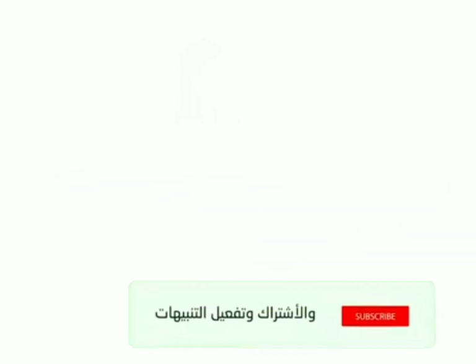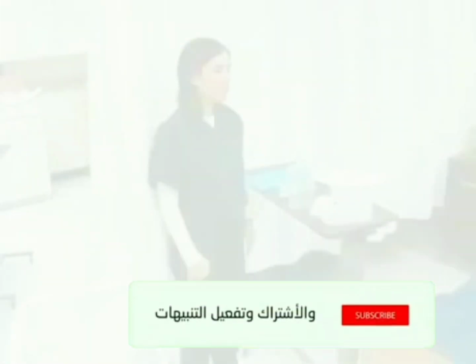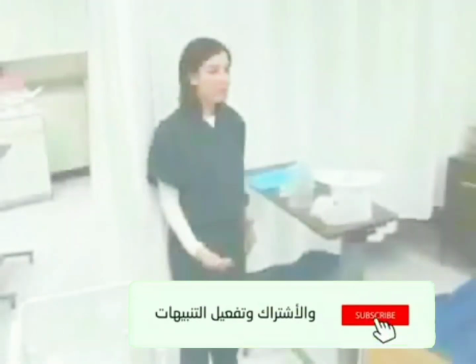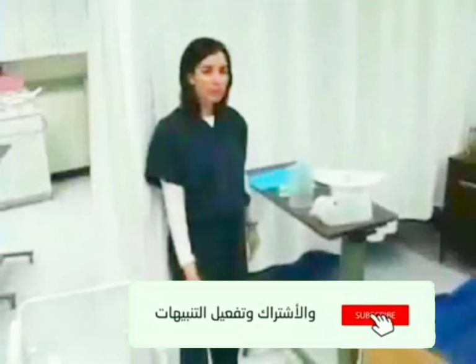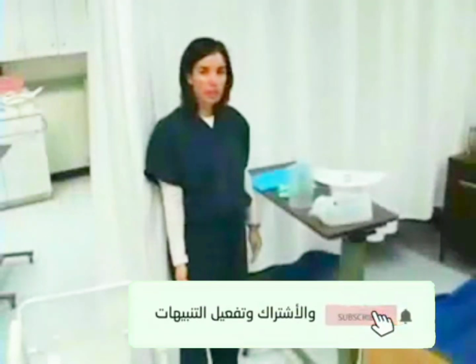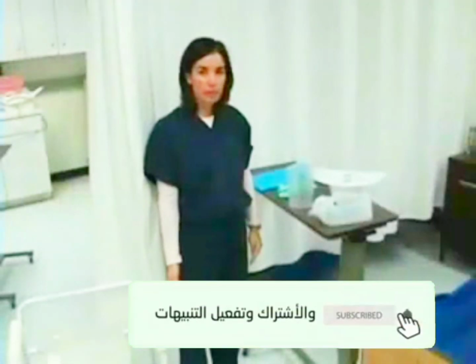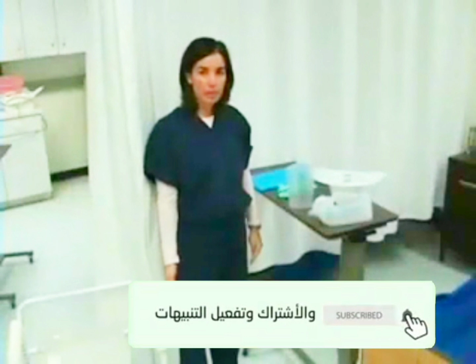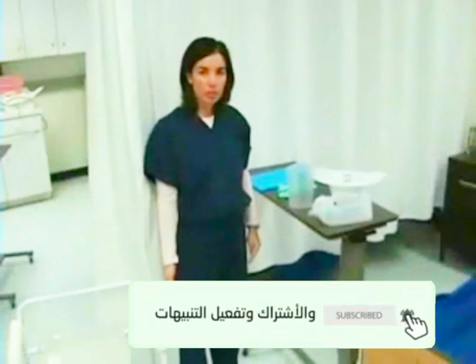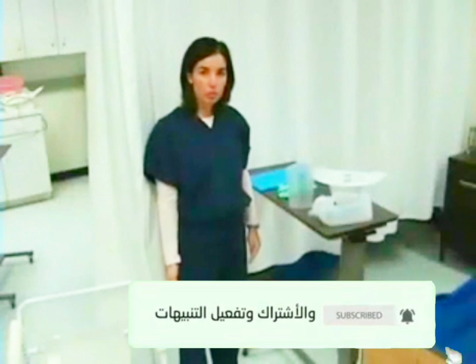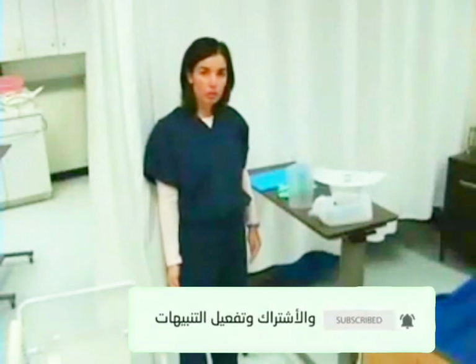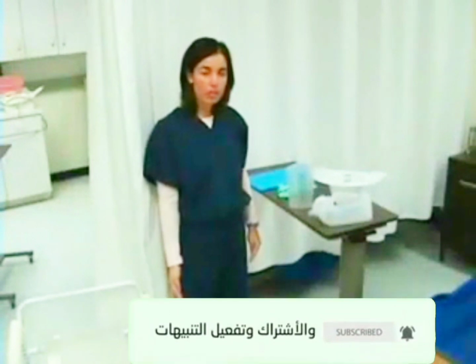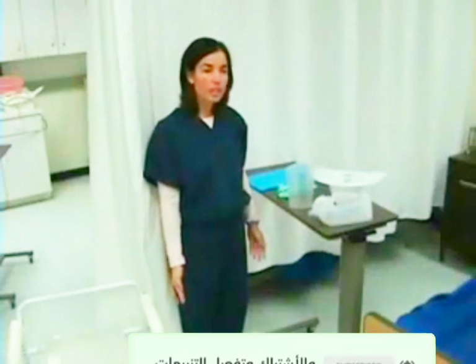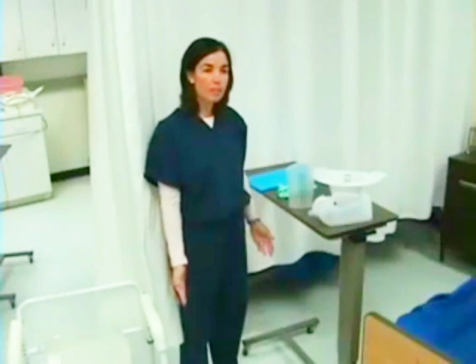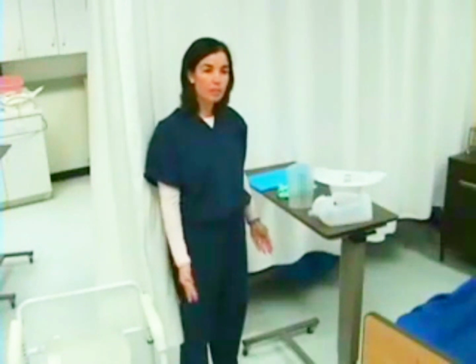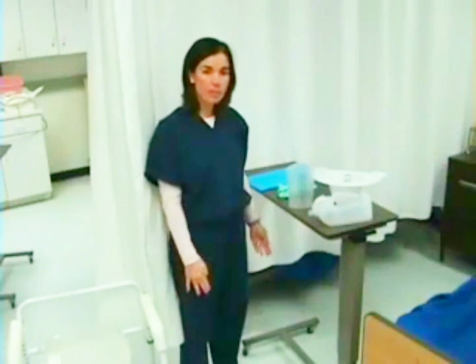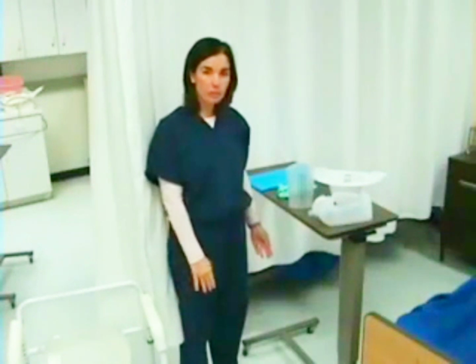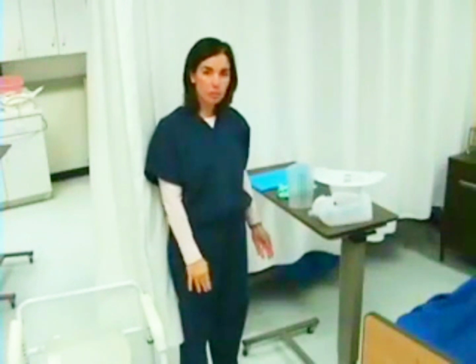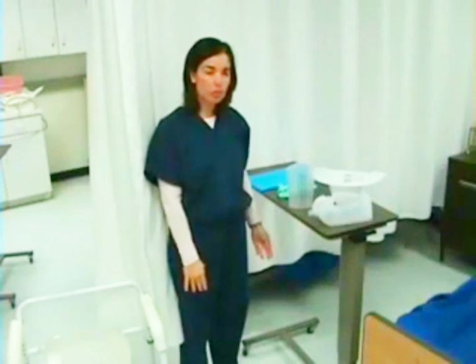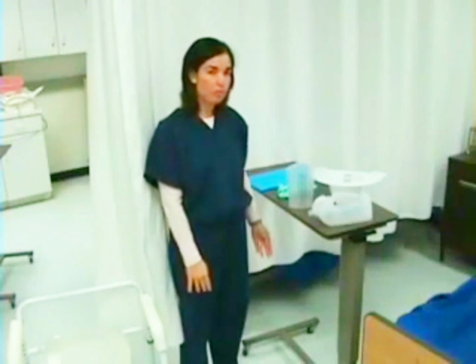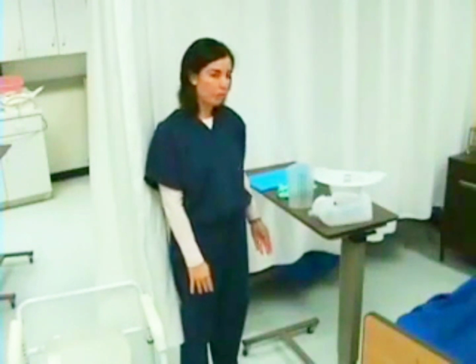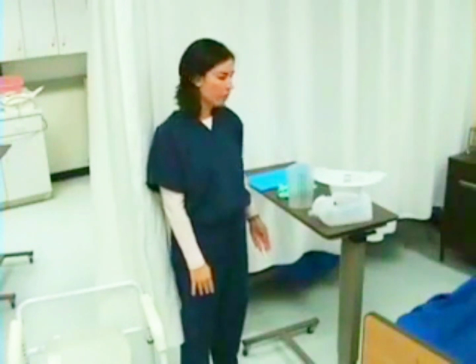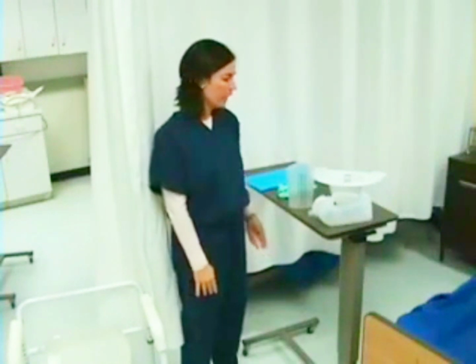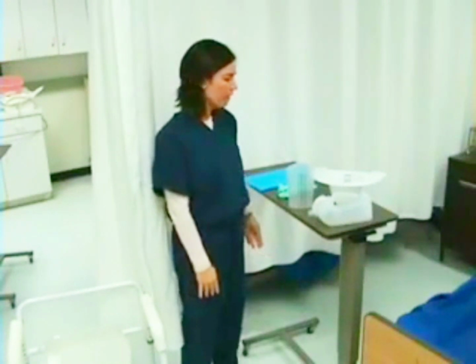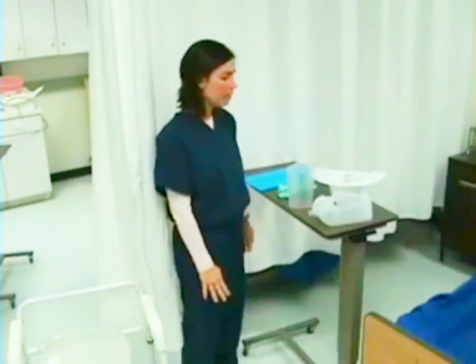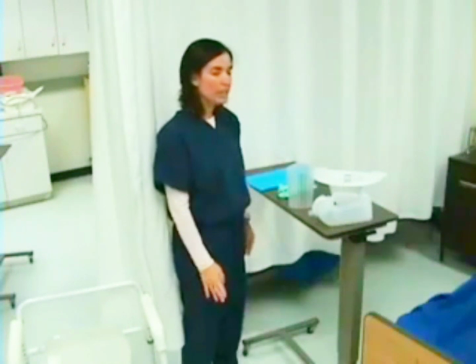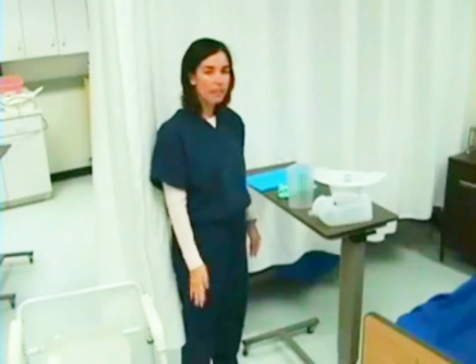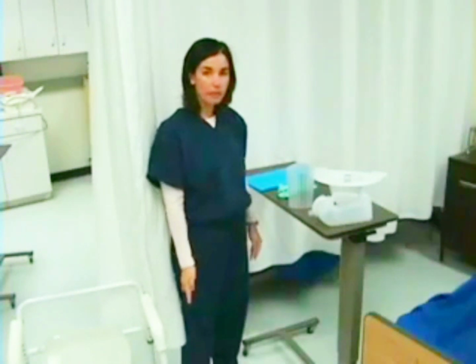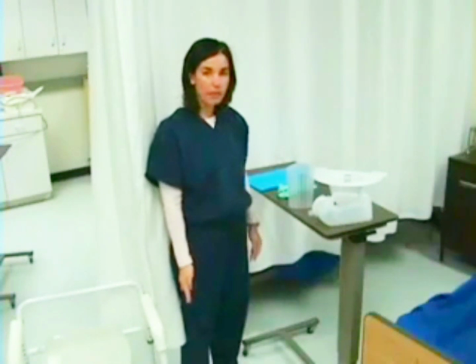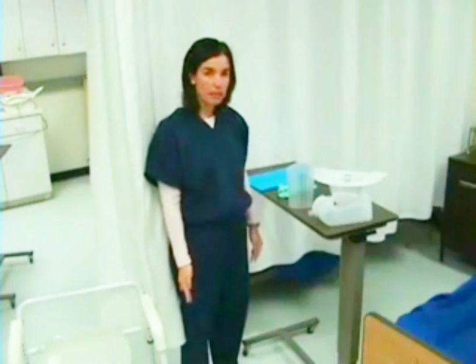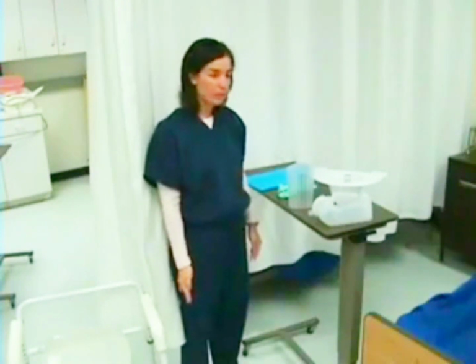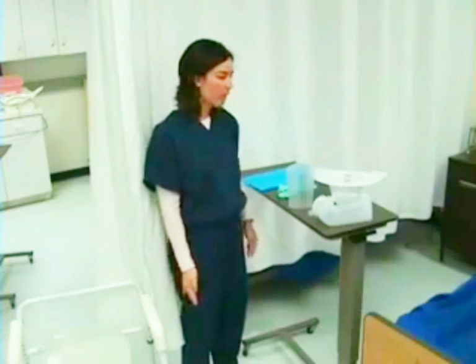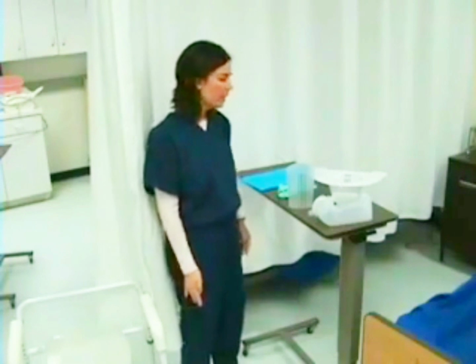I will begin by checking my patient's orders. The patient must have an order to remove the Foley catheter. Then I will gather my supplies.